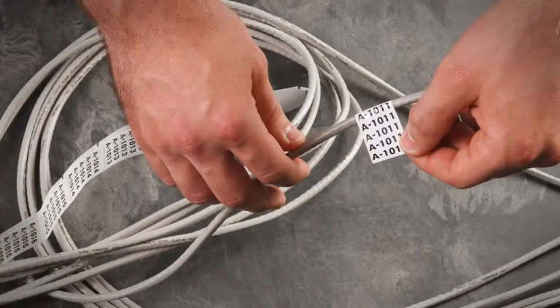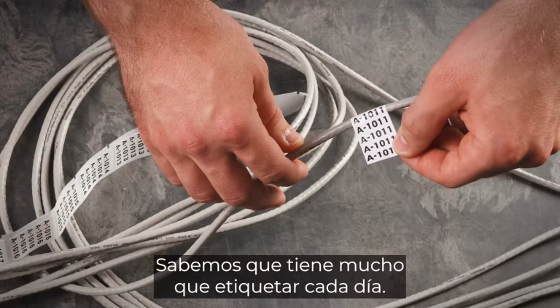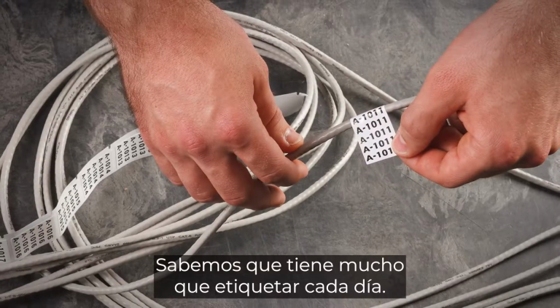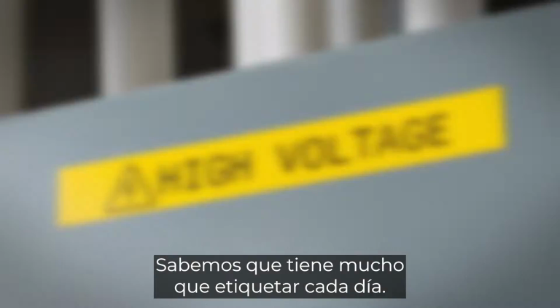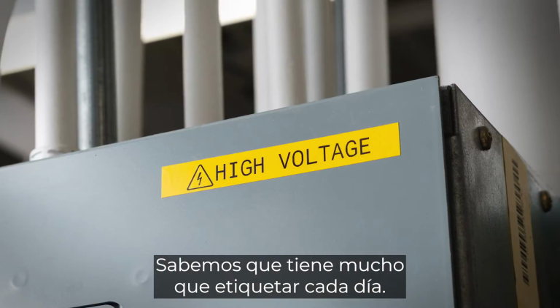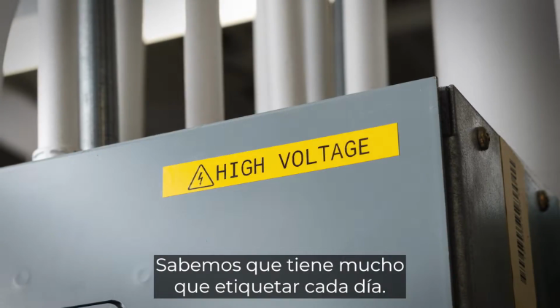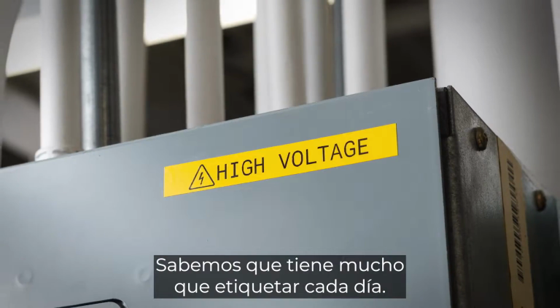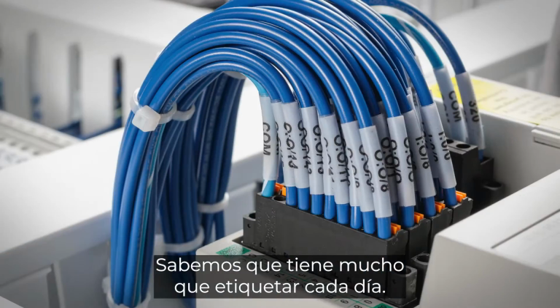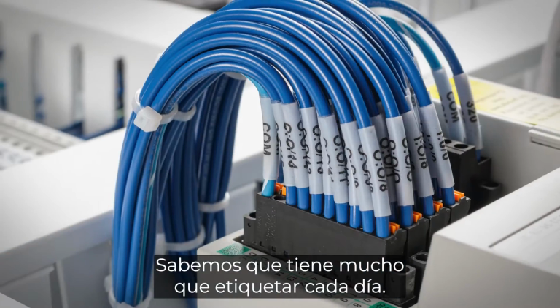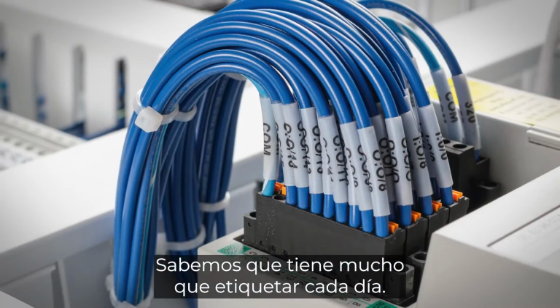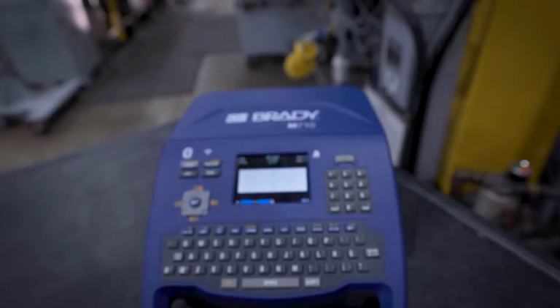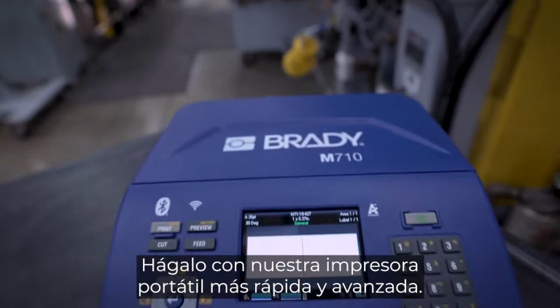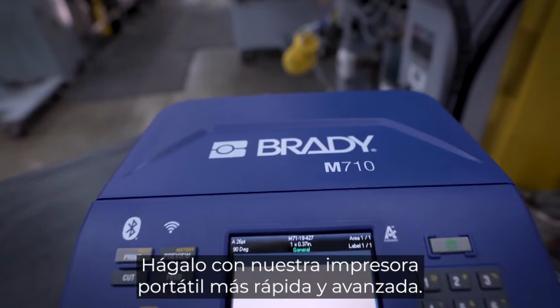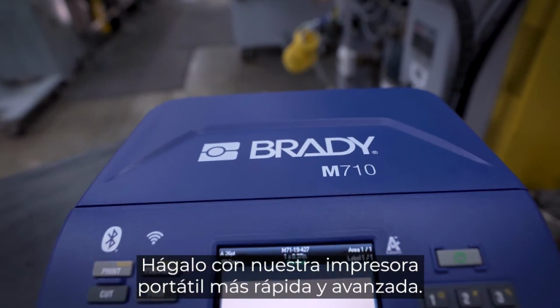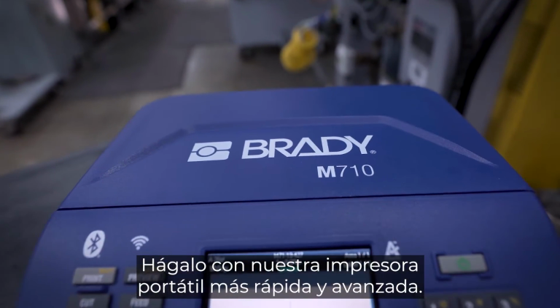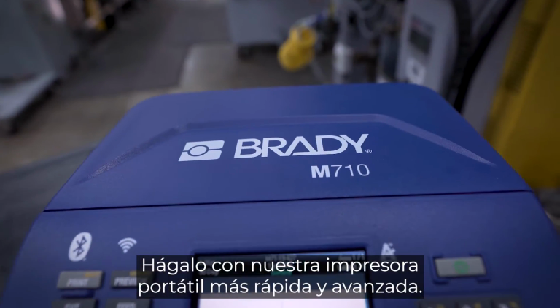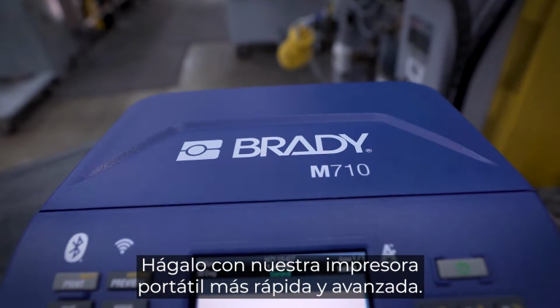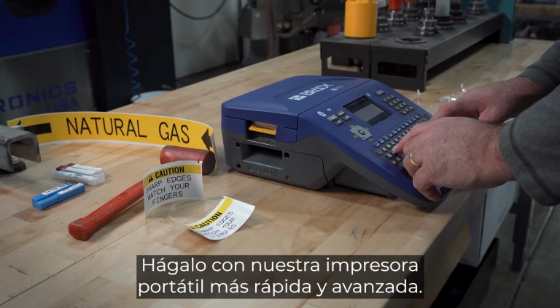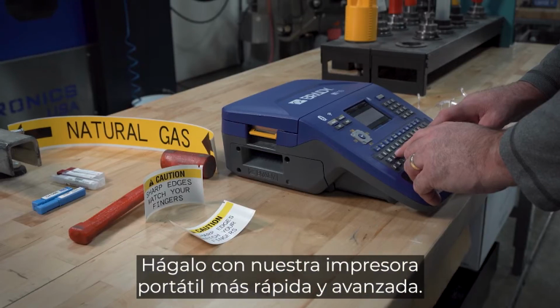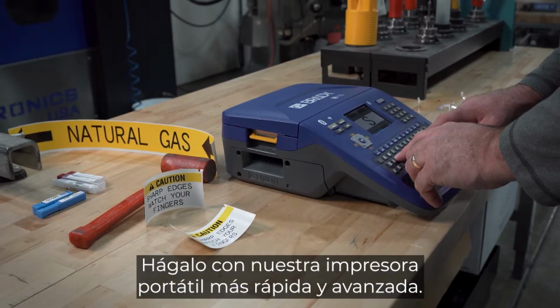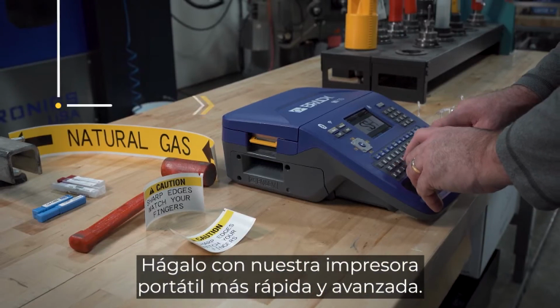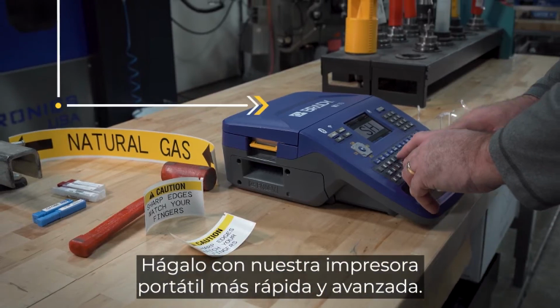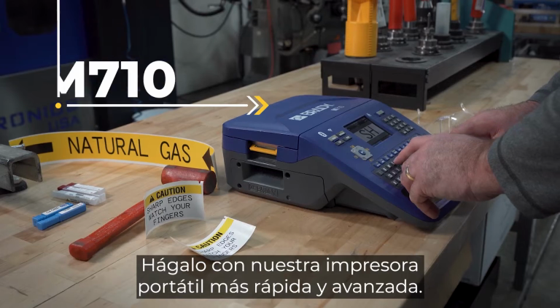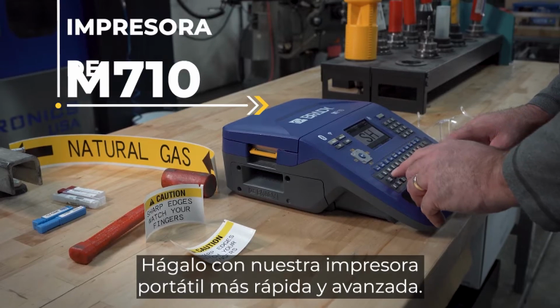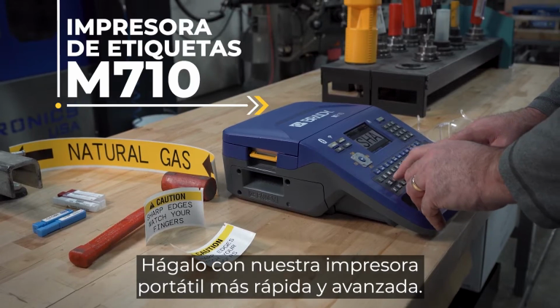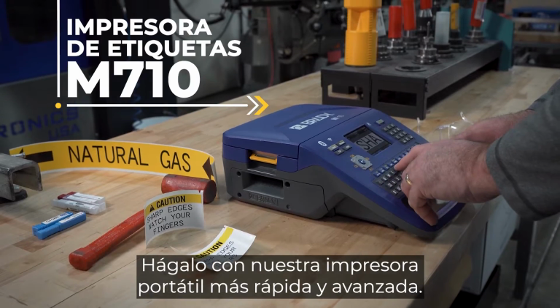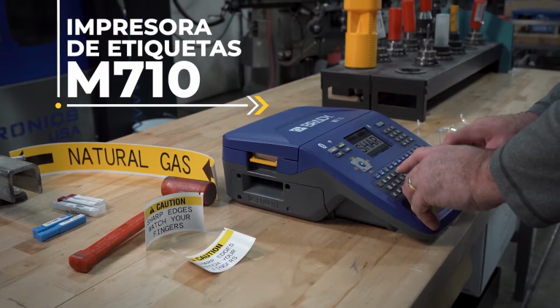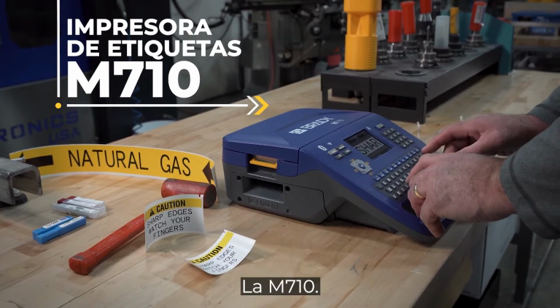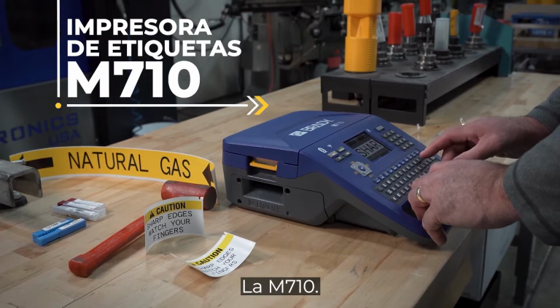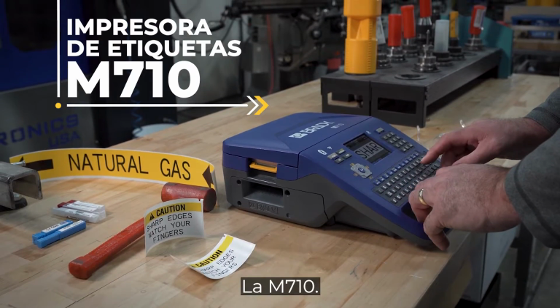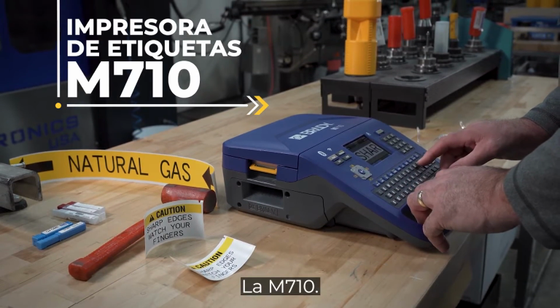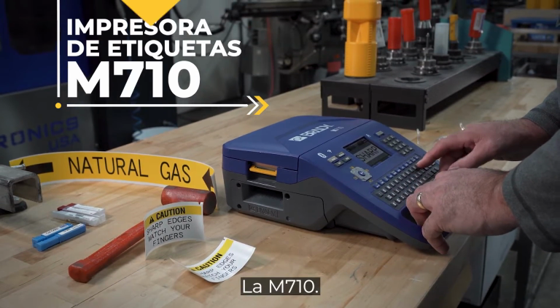You have a lot to label every day. Get it done with our fastest, most advanced portable printer yet, the M710.